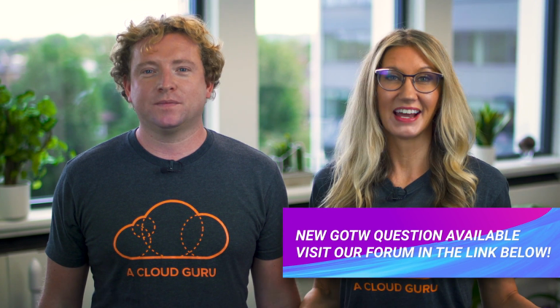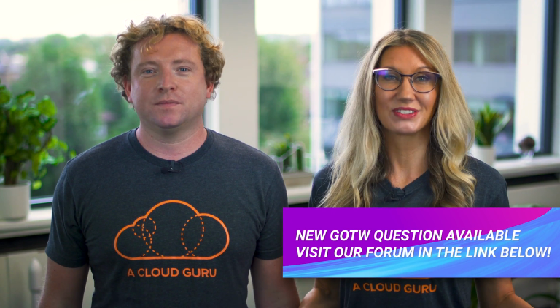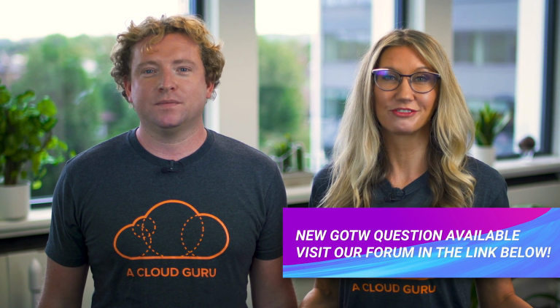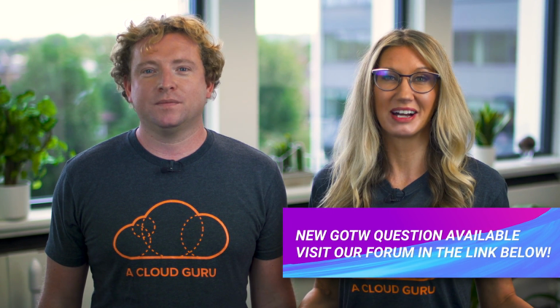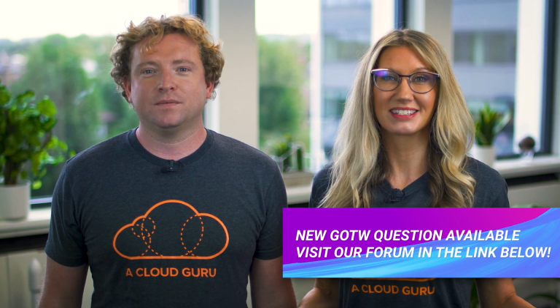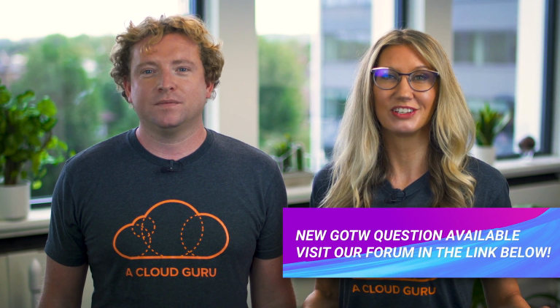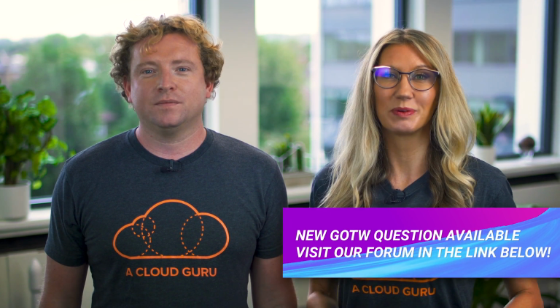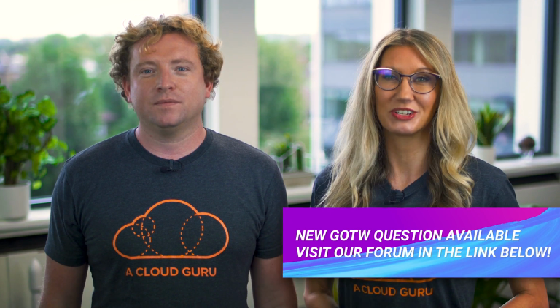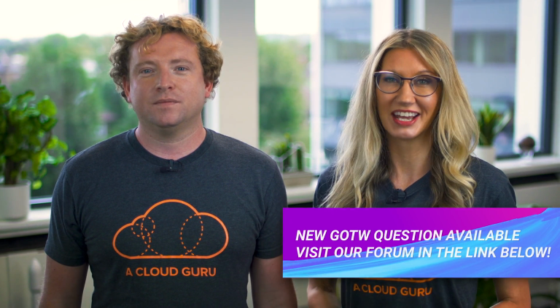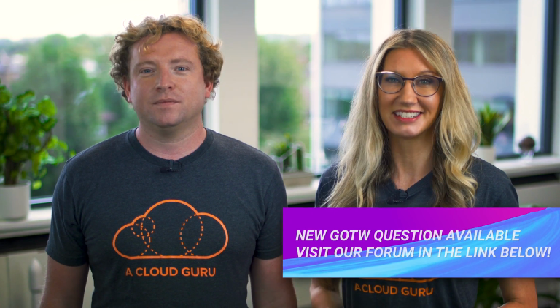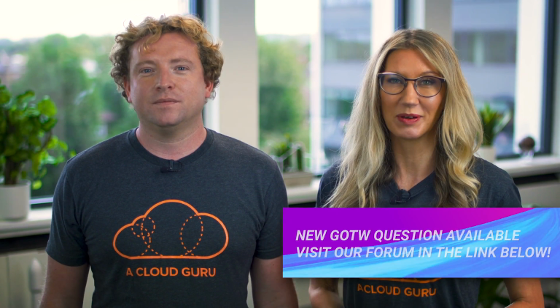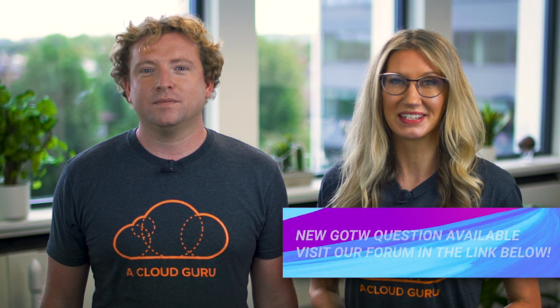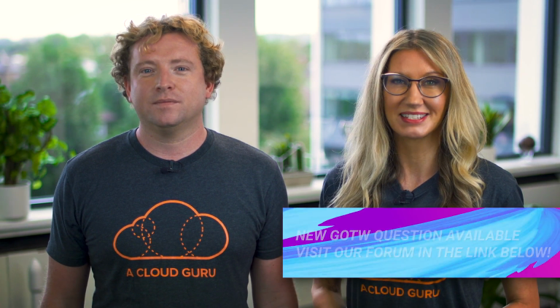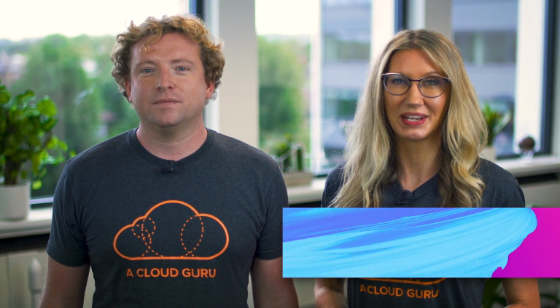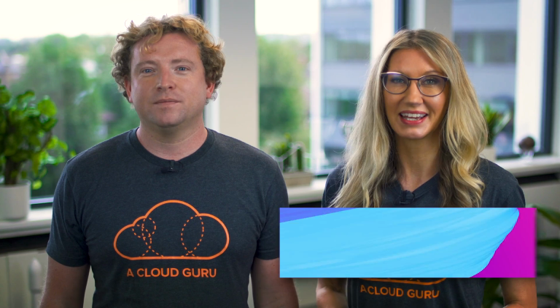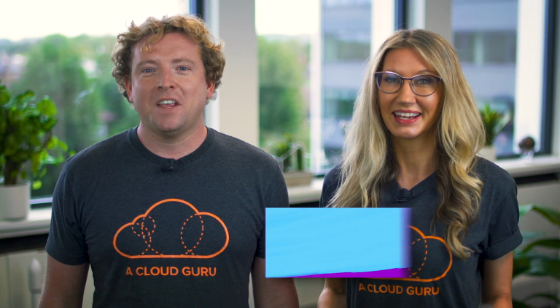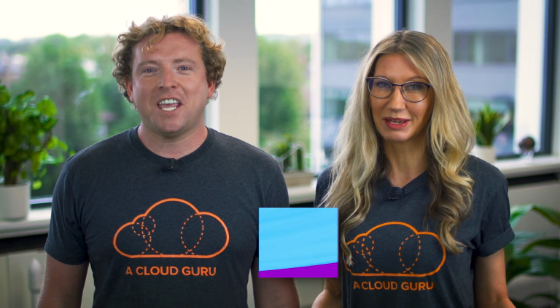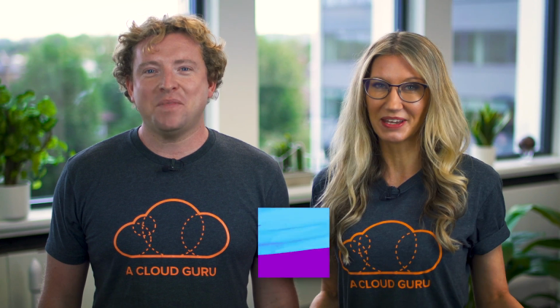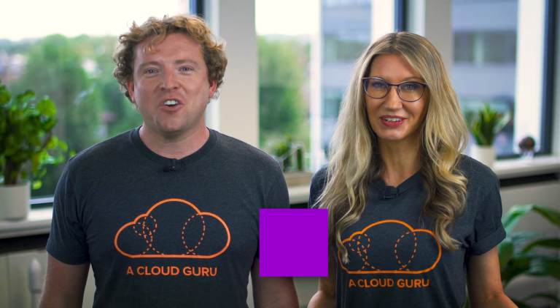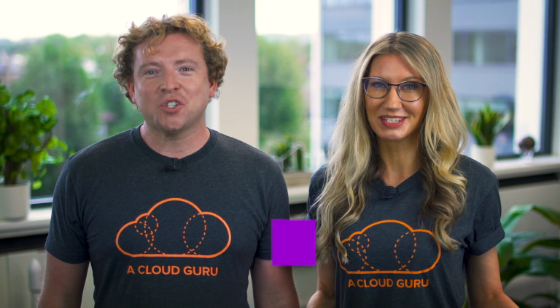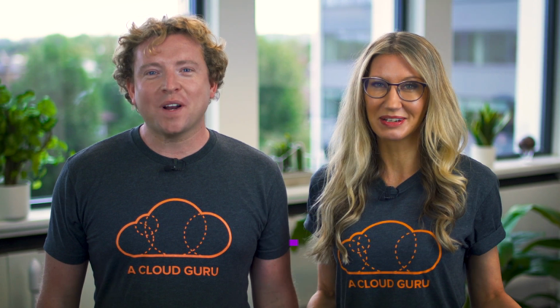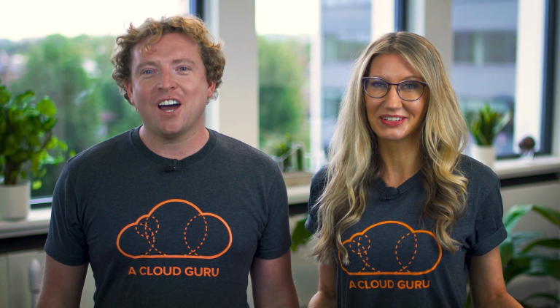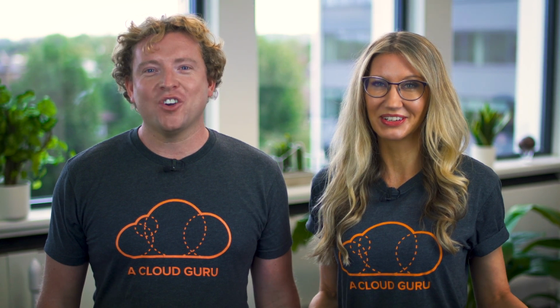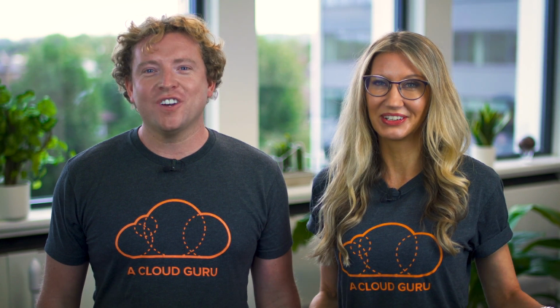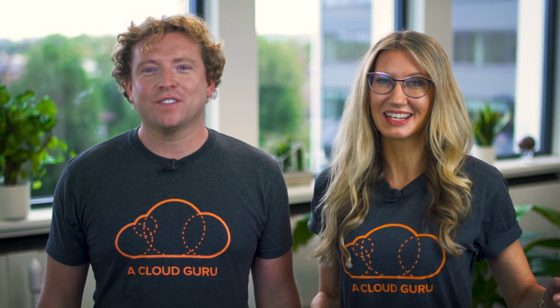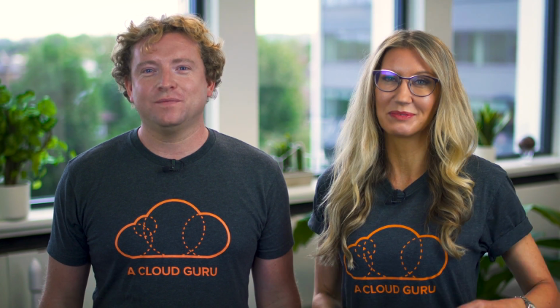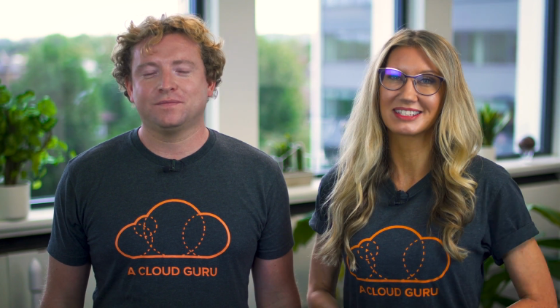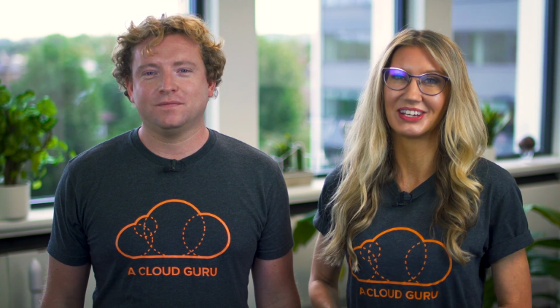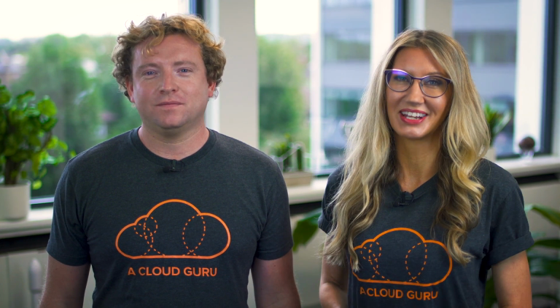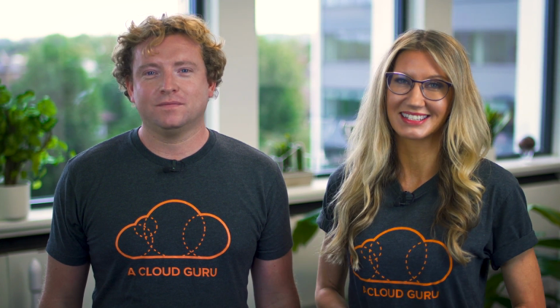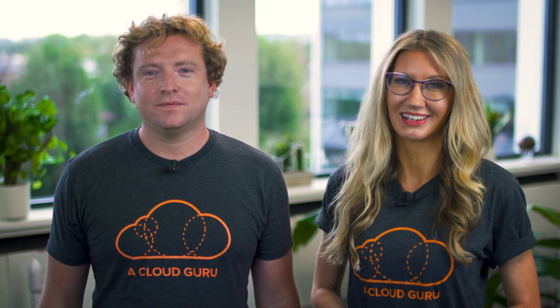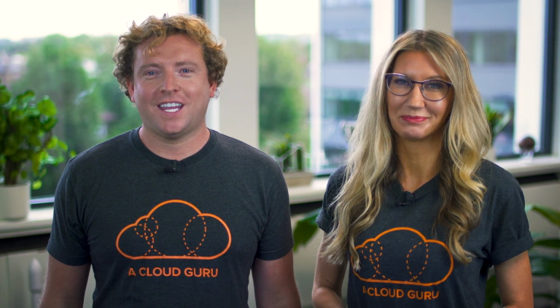That is all from us. You've been watching AWS This Week — keep being awesome, Cloud Gurus, and we'll see you next time.